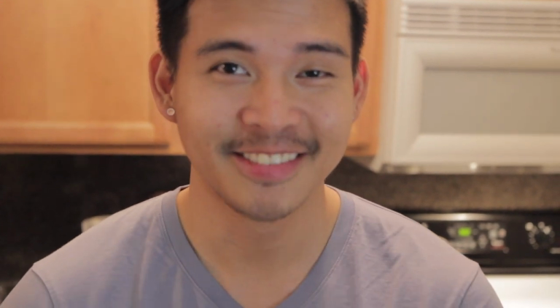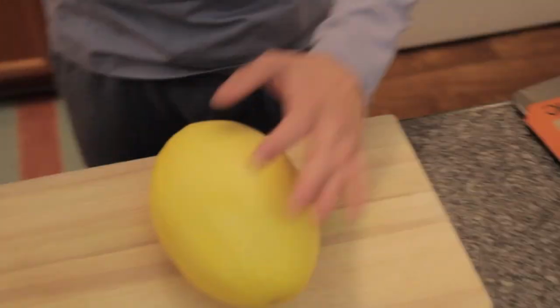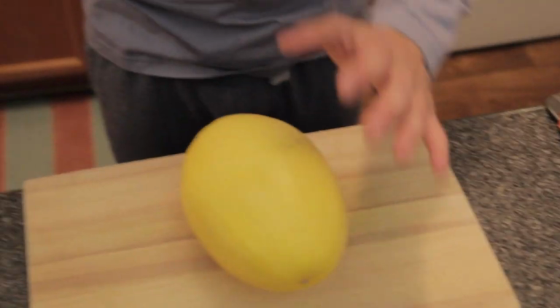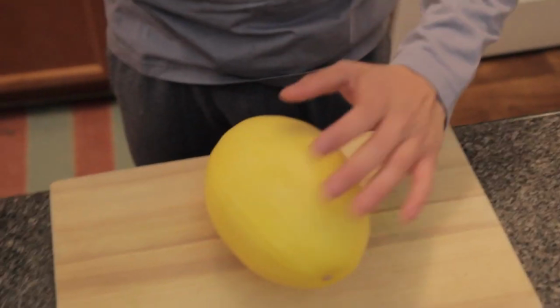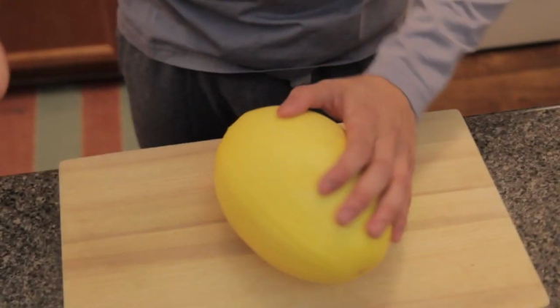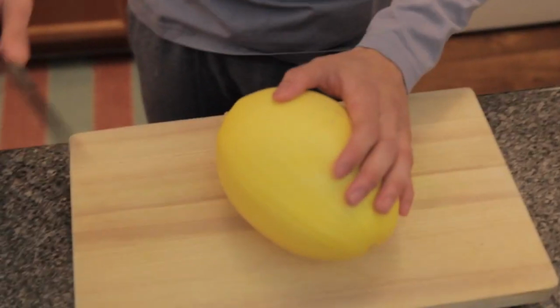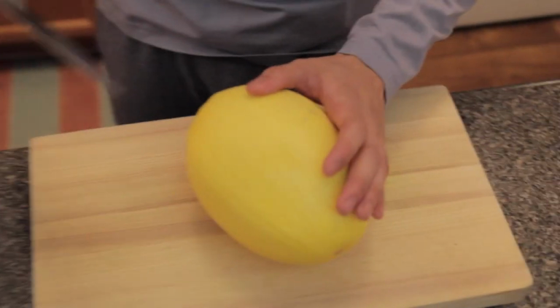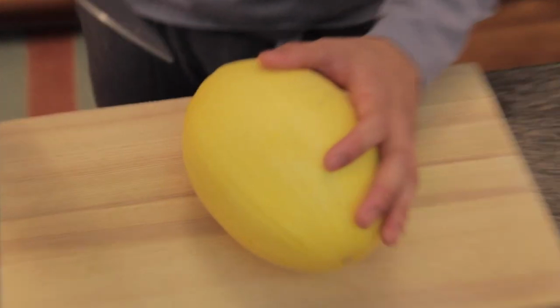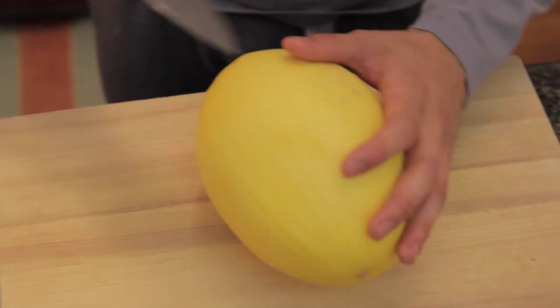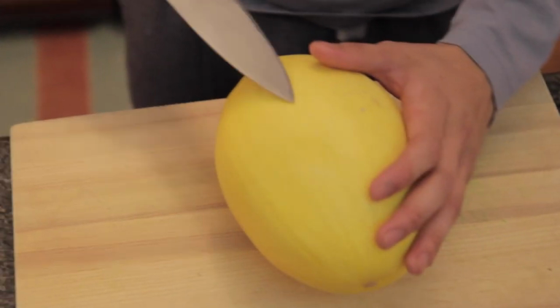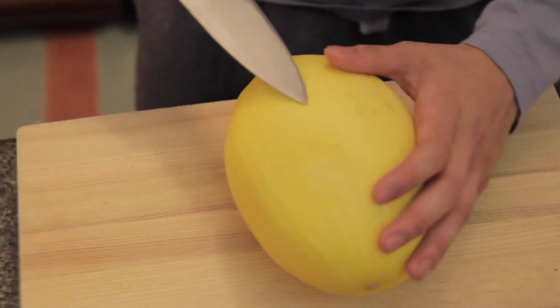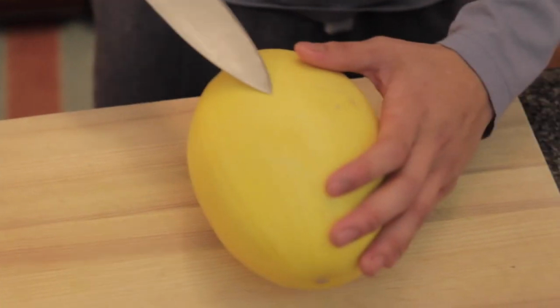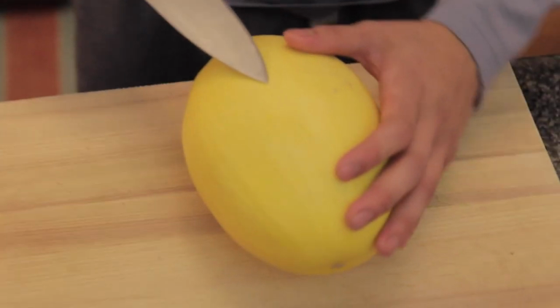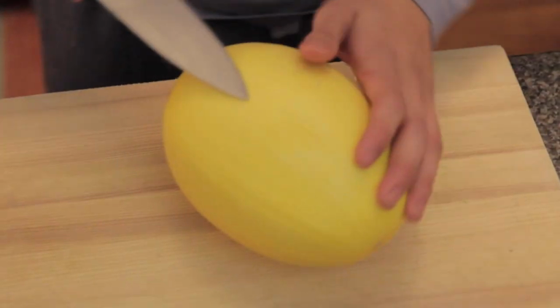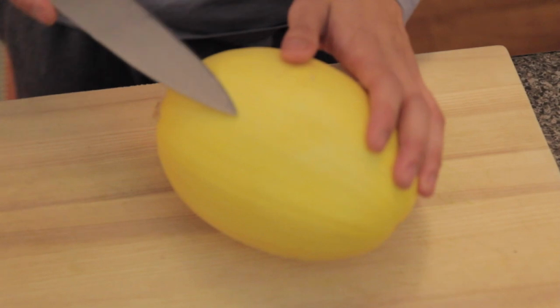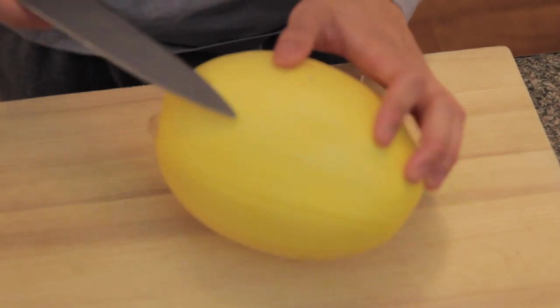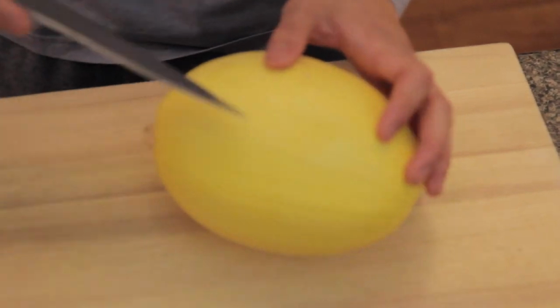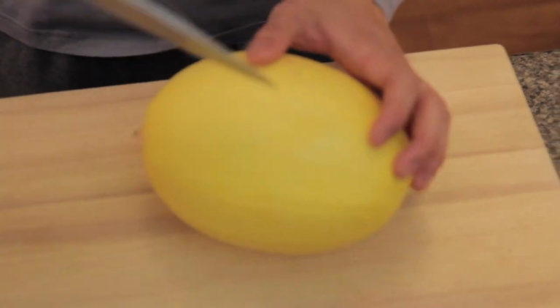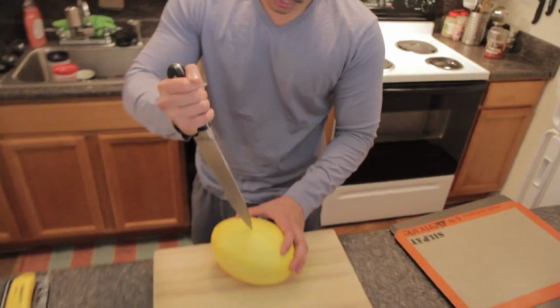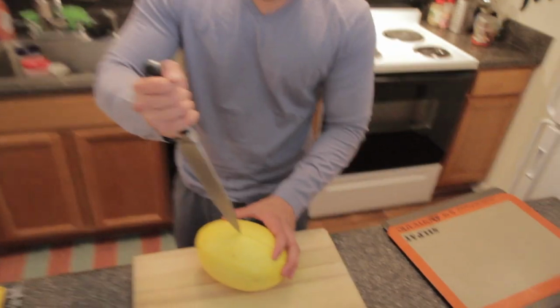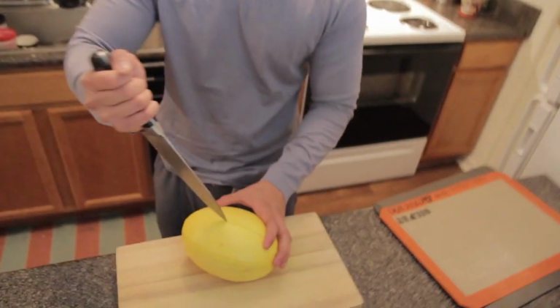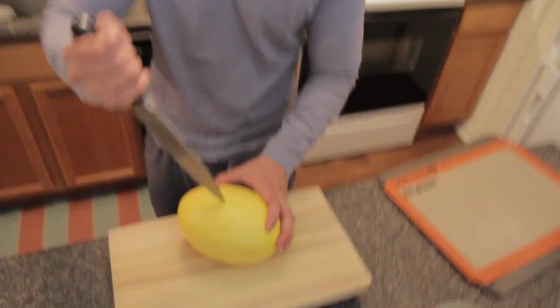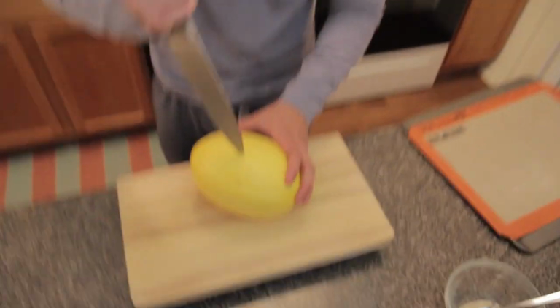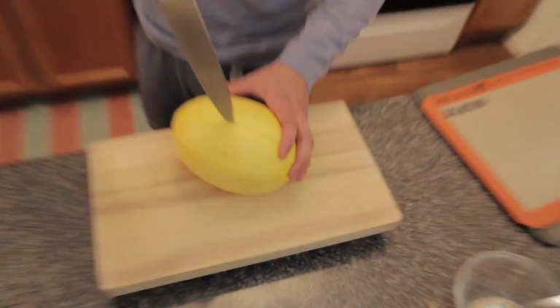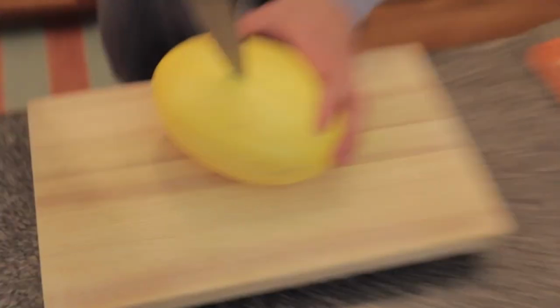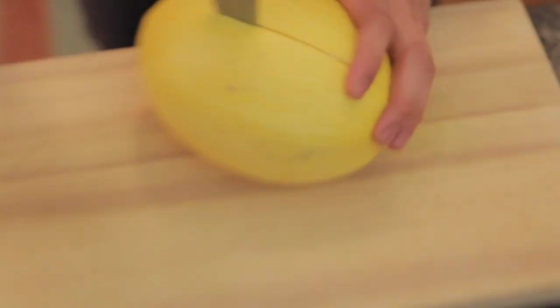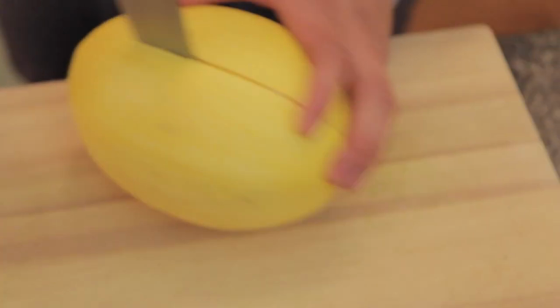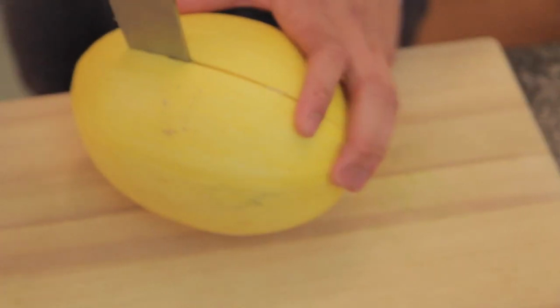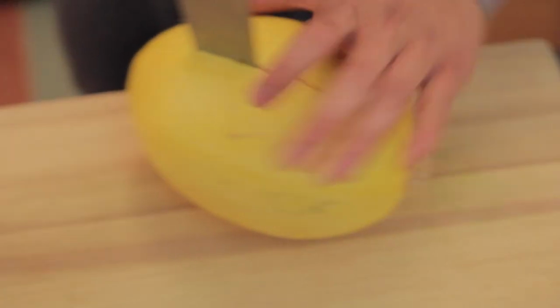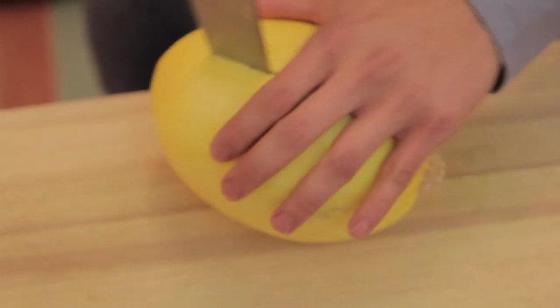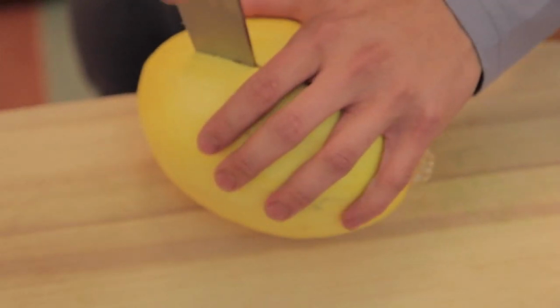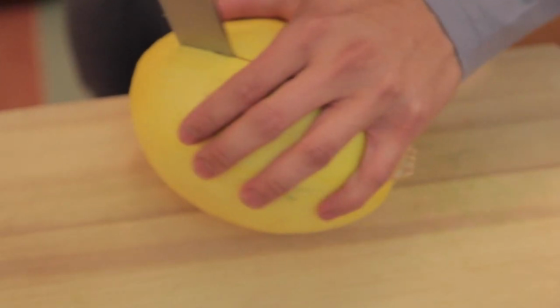So first, we're gonna cut the spaghetti squash in half, just down the middle.